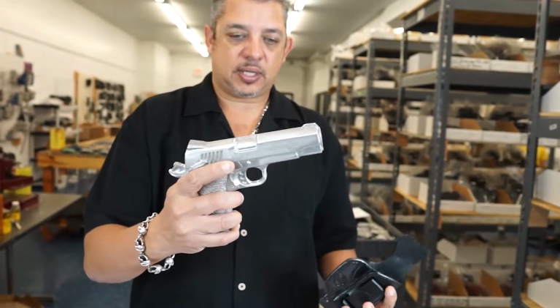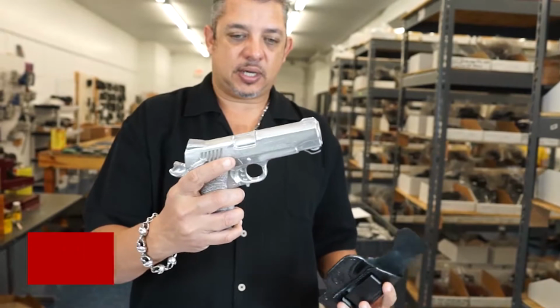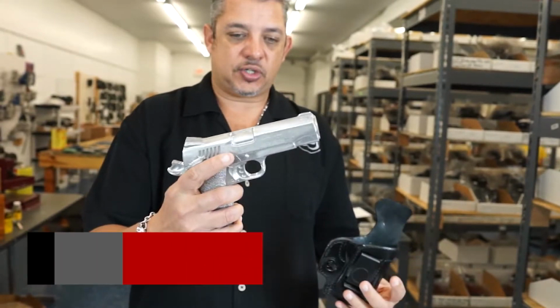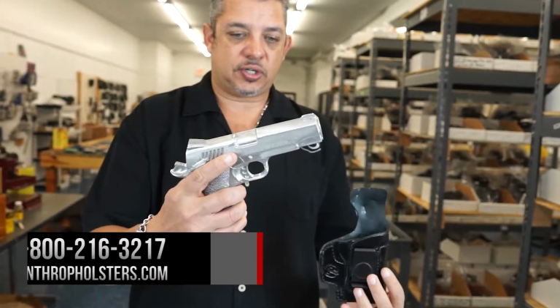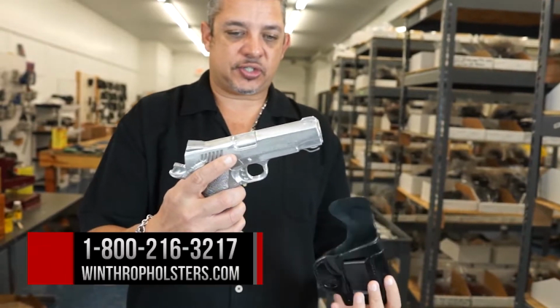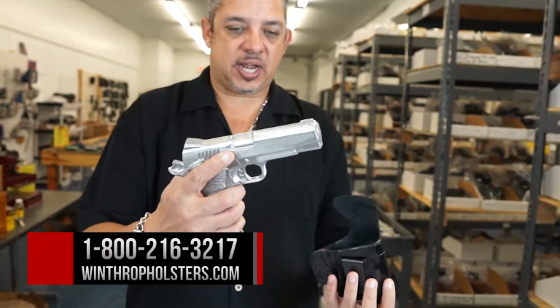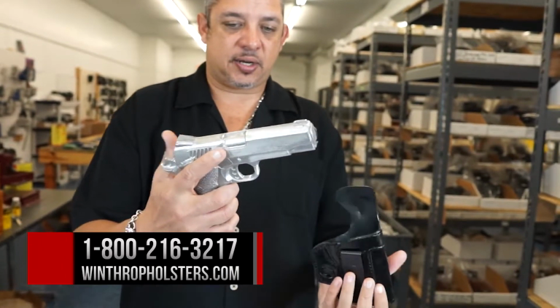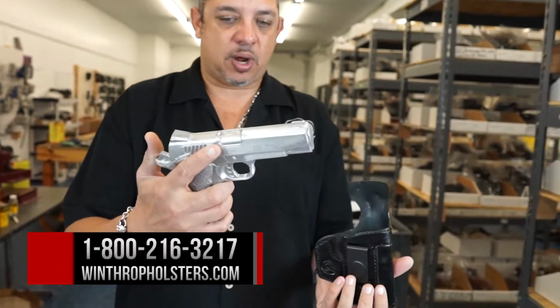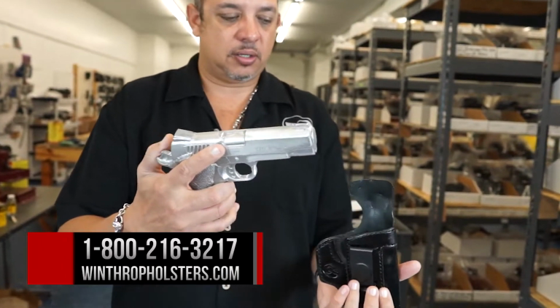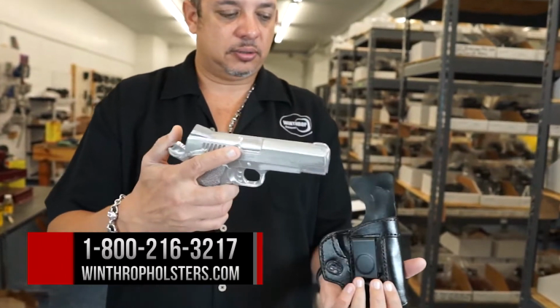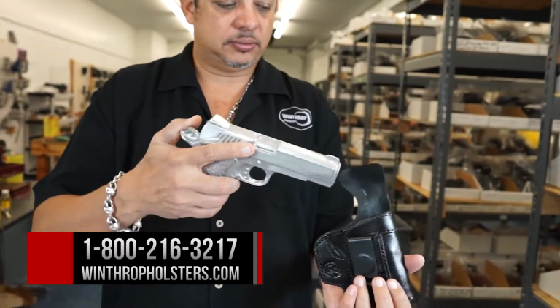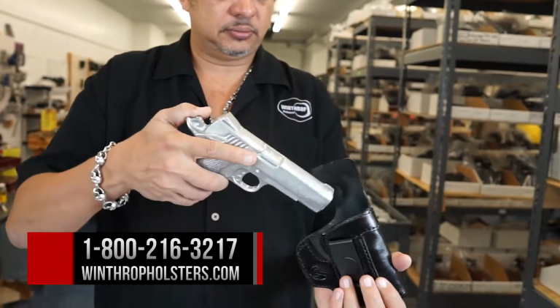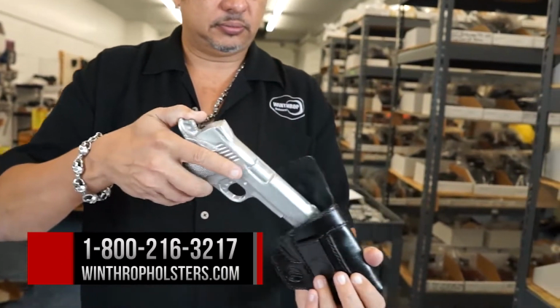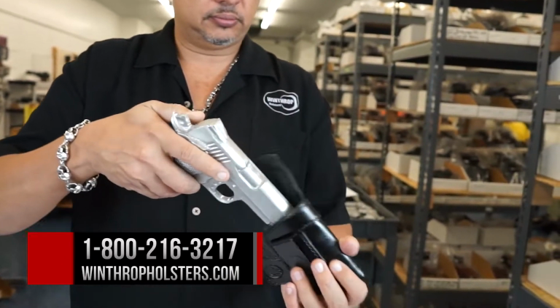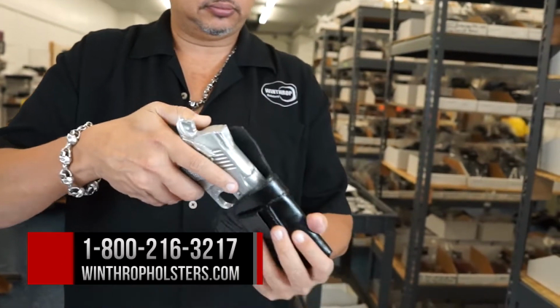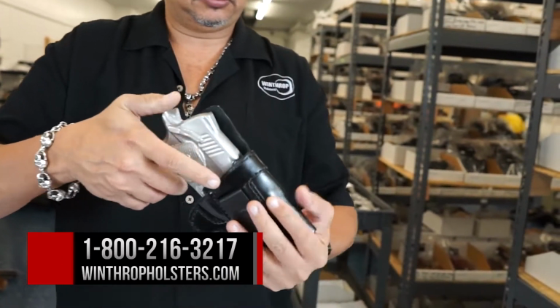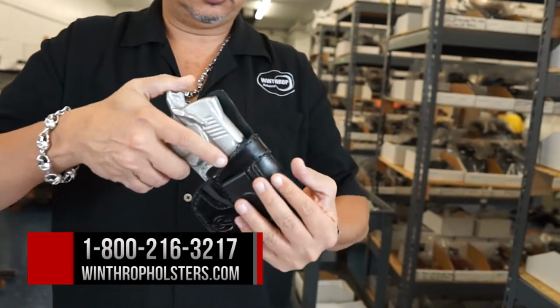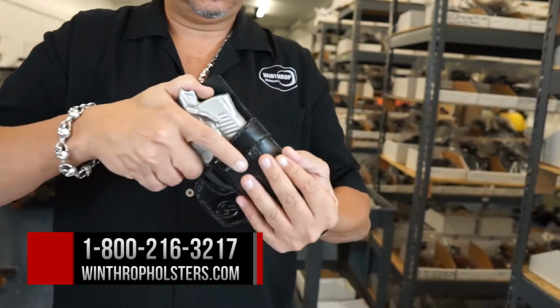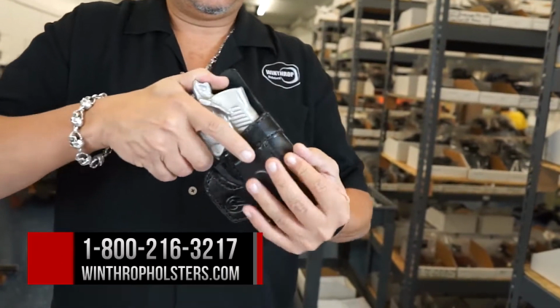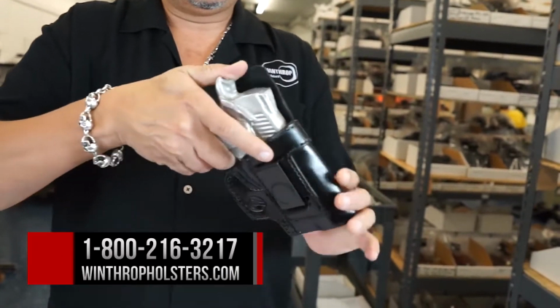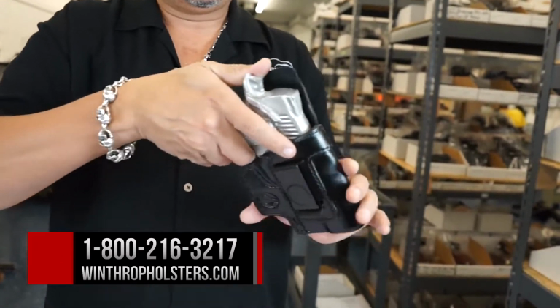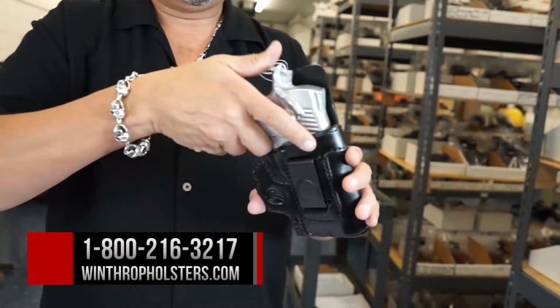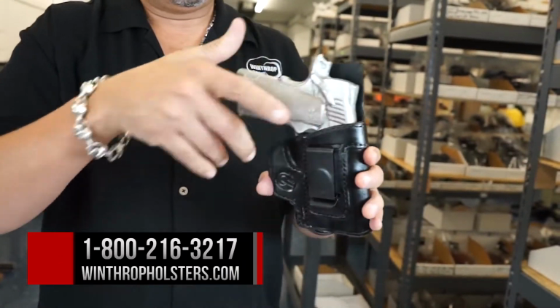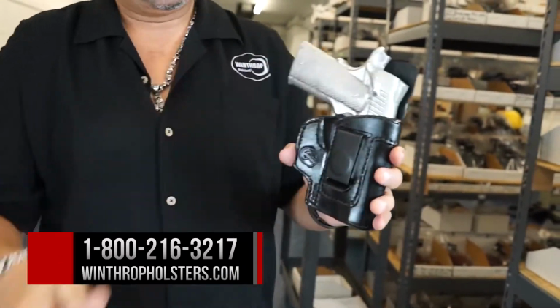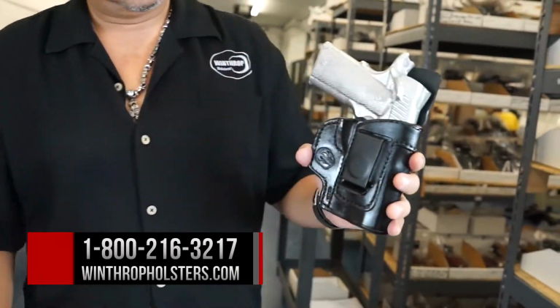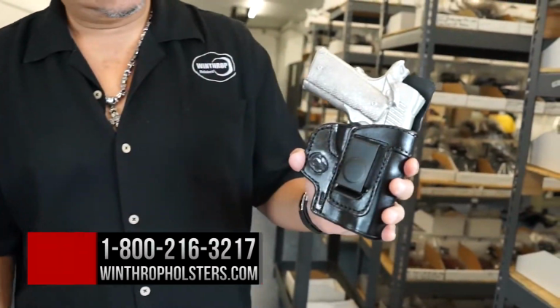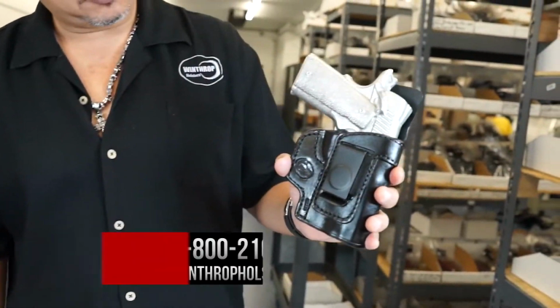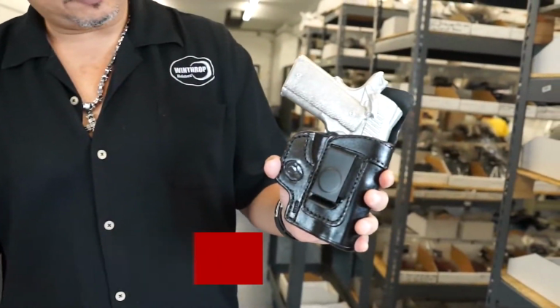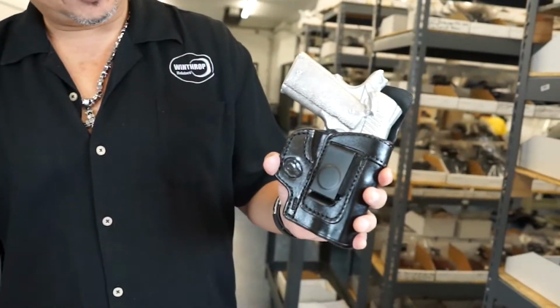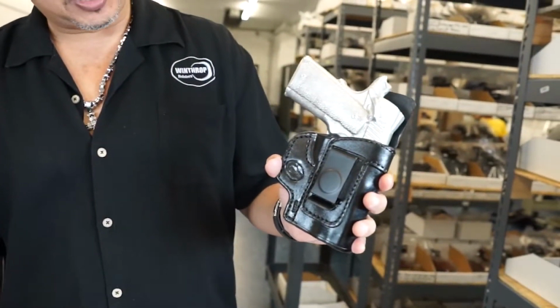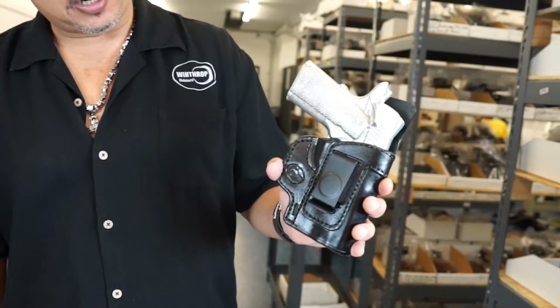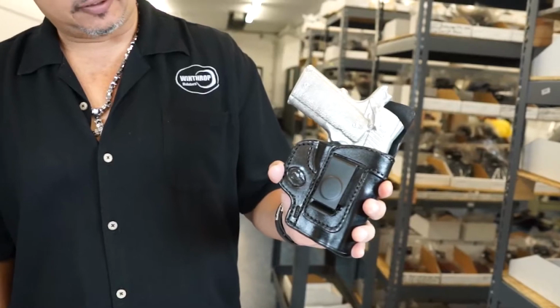Here's your standard model. Fits like a glove.